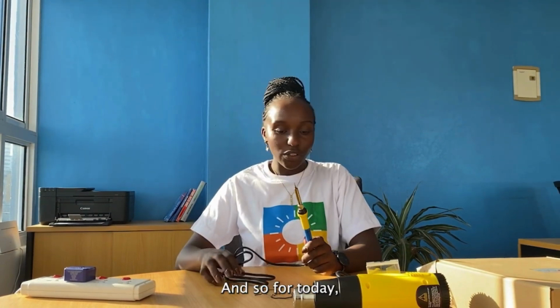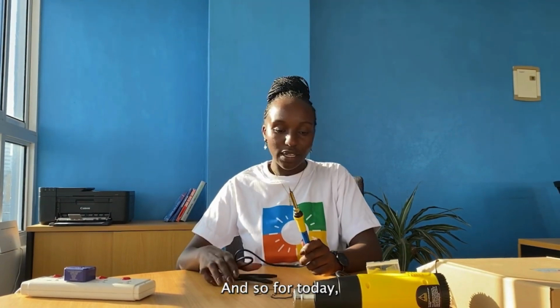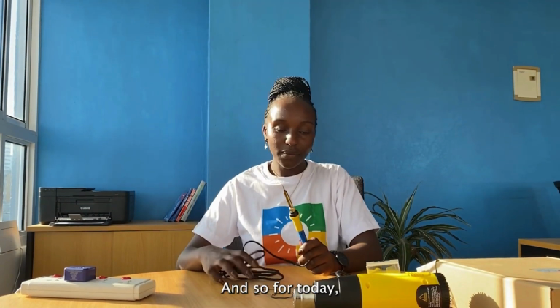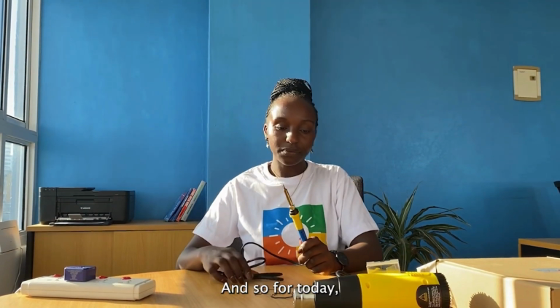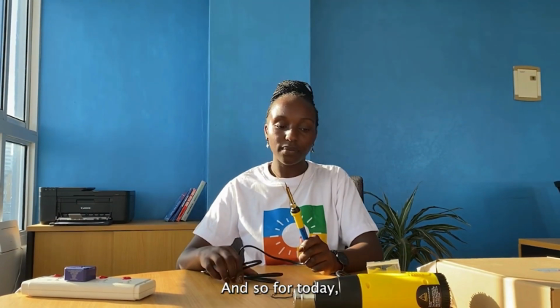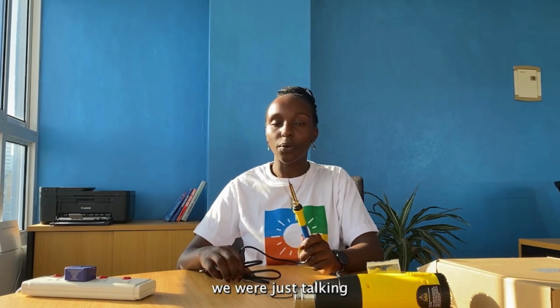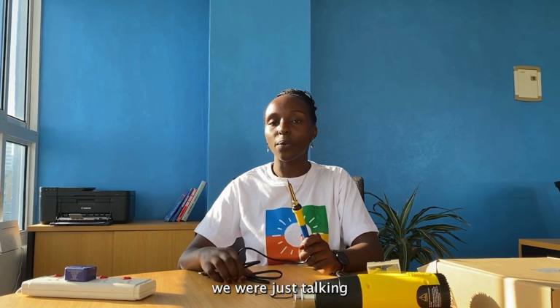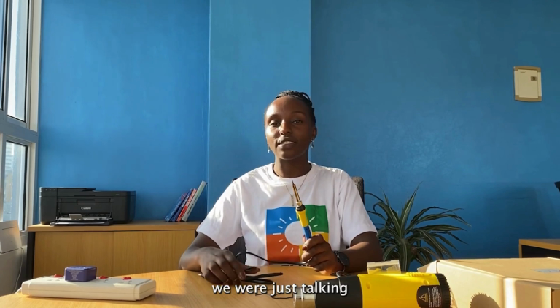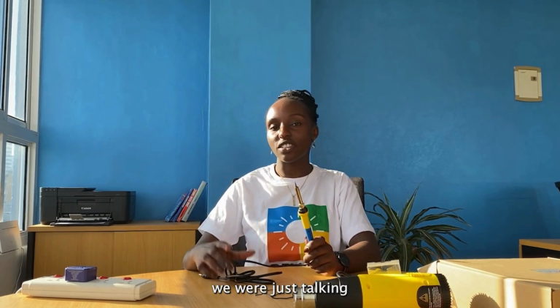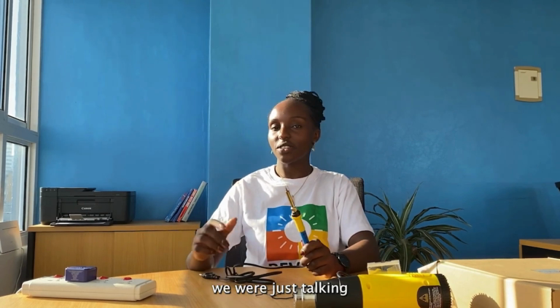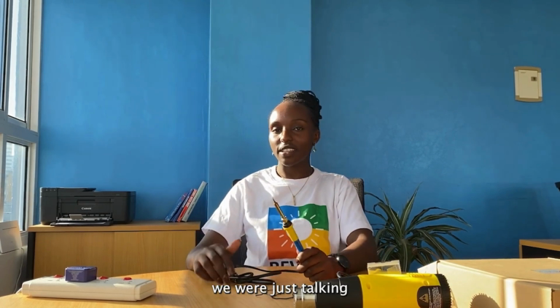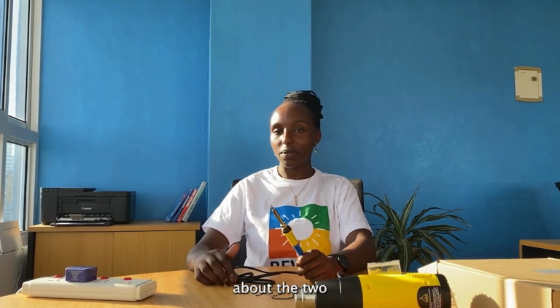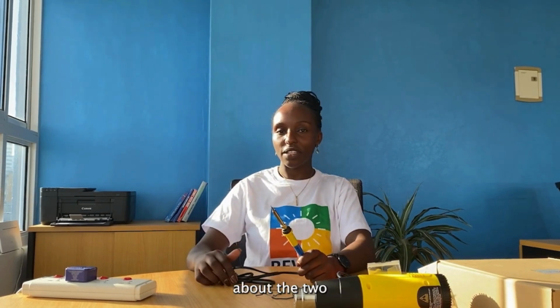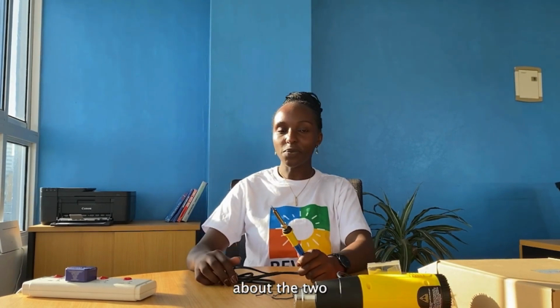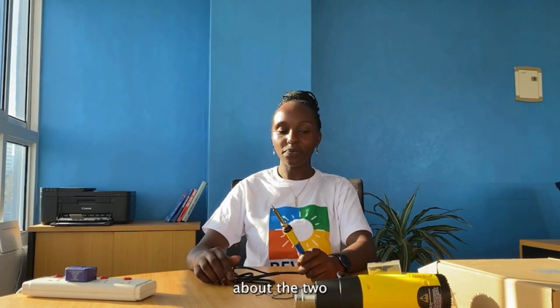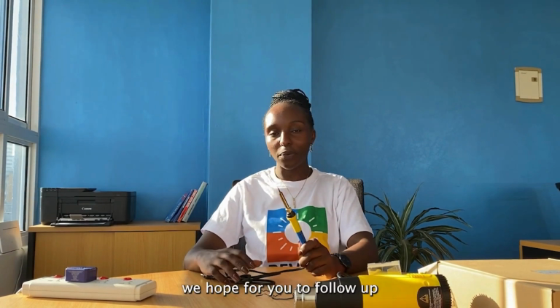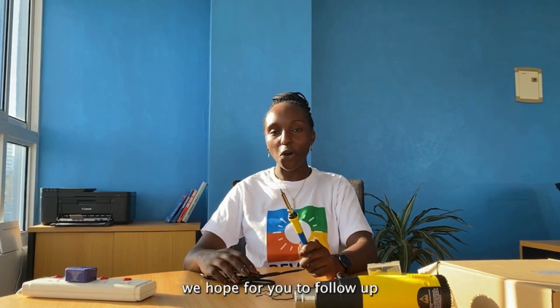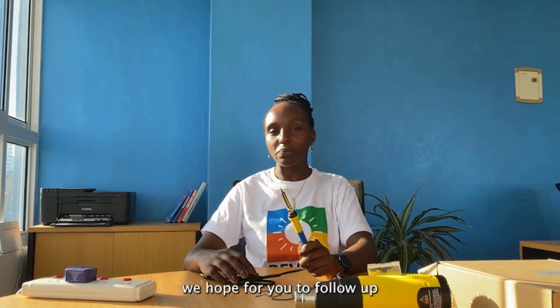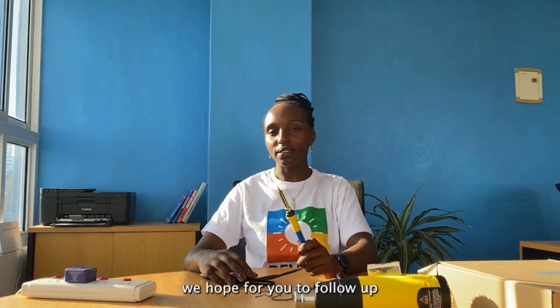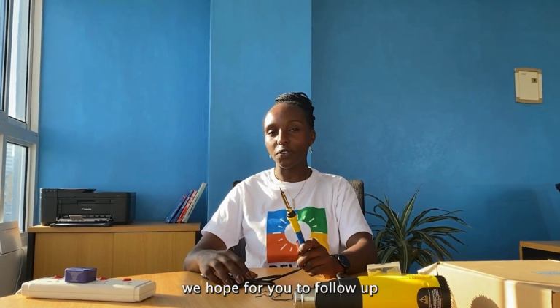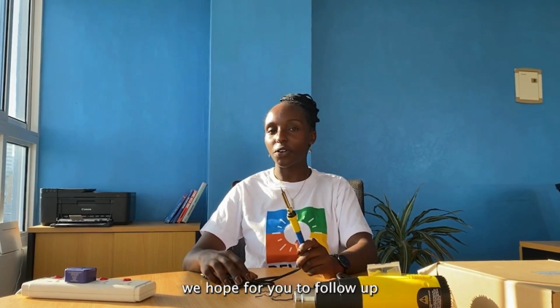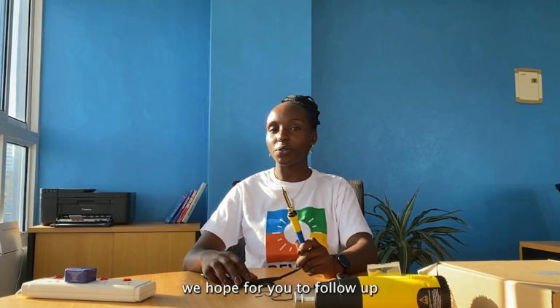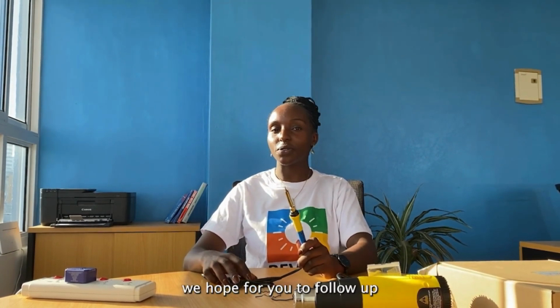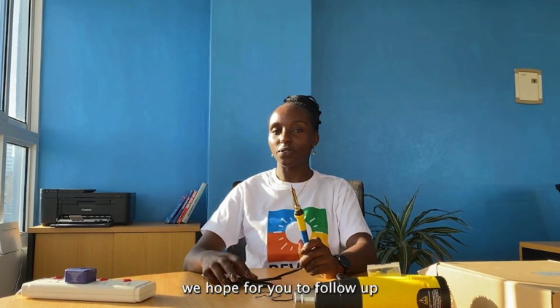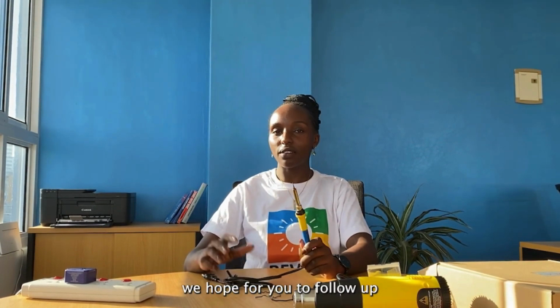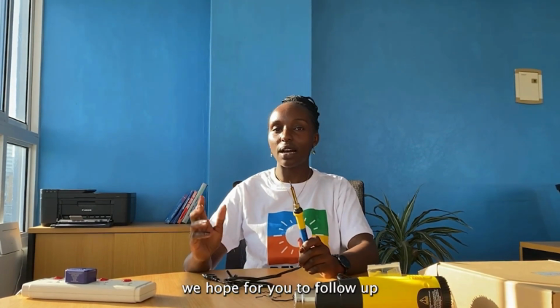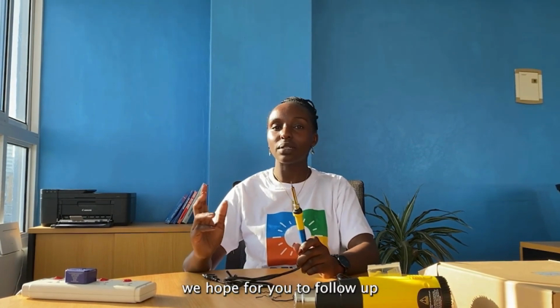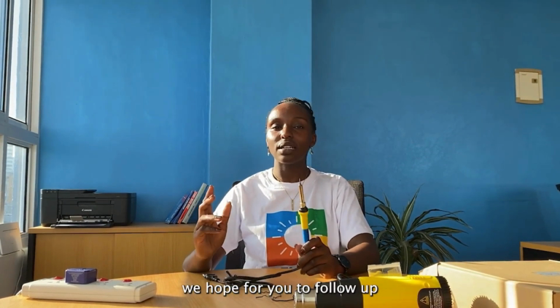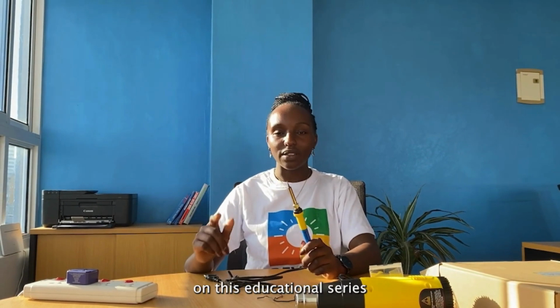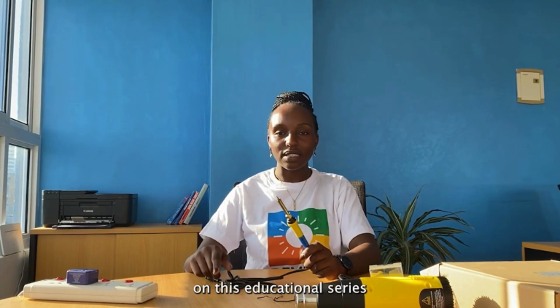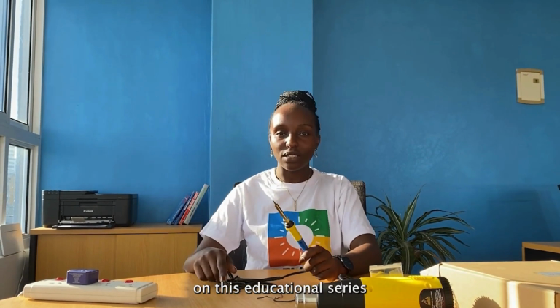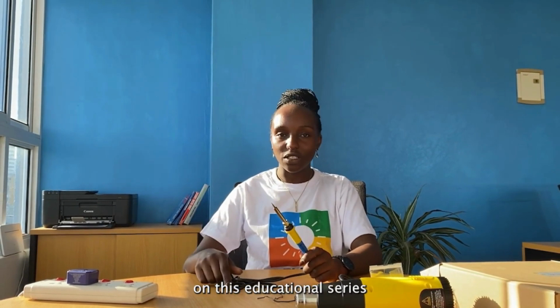So for today, that's what we are talking about. We hope for you to join us again on this educational series.